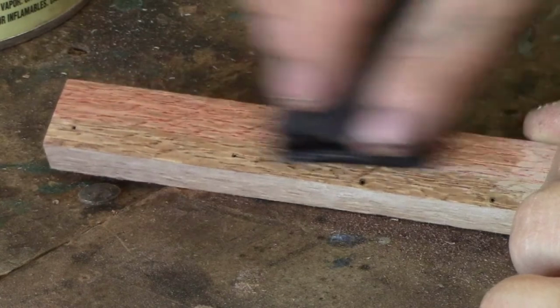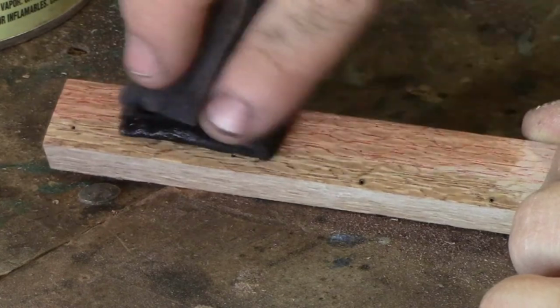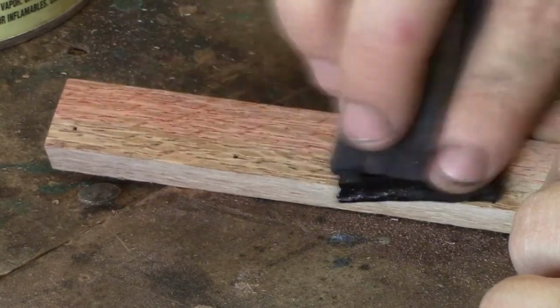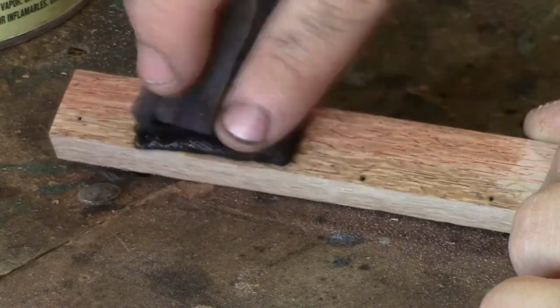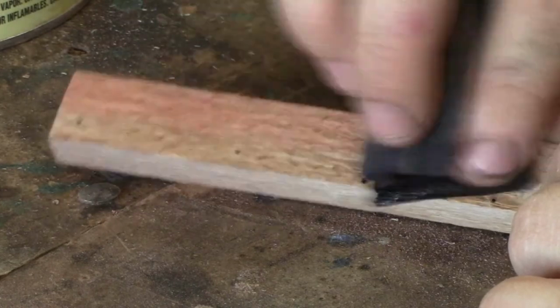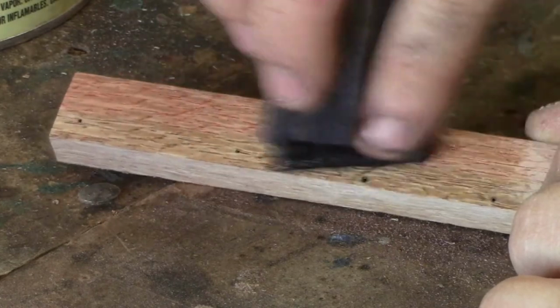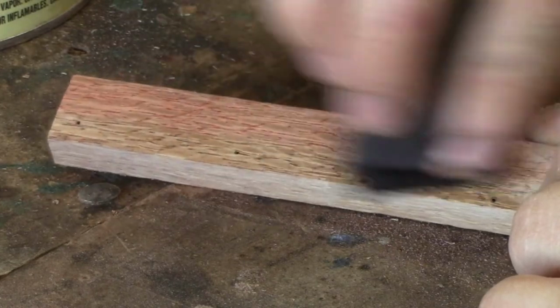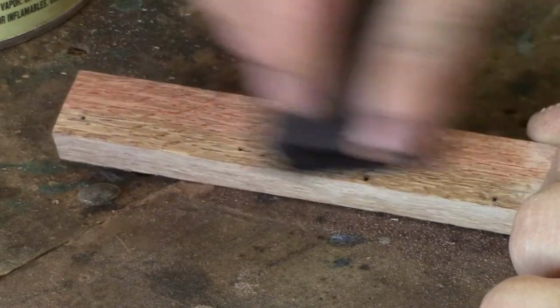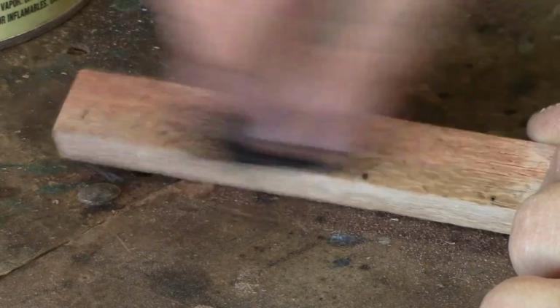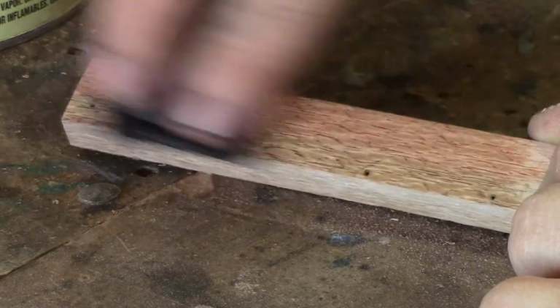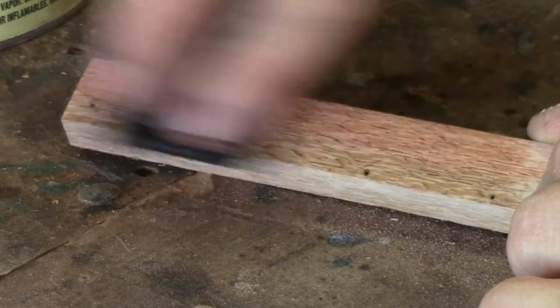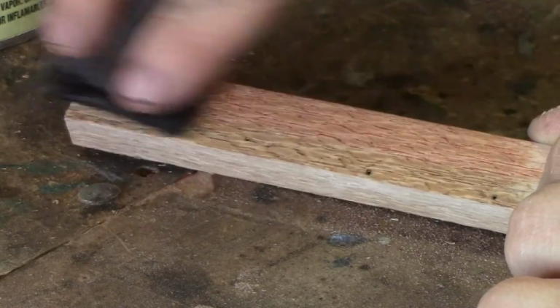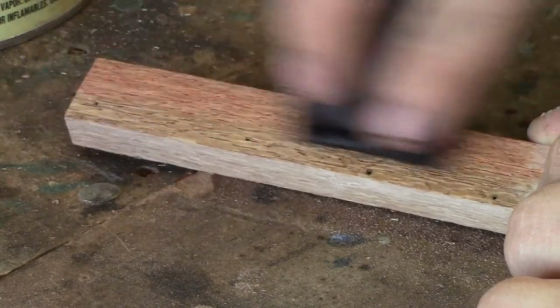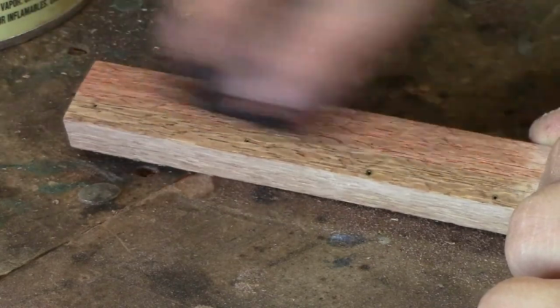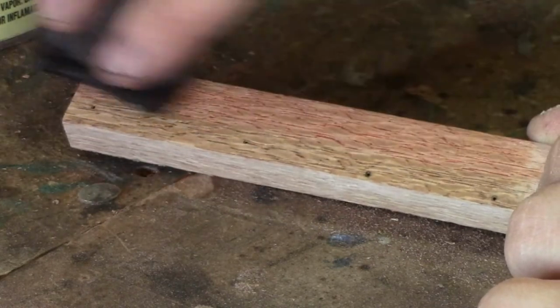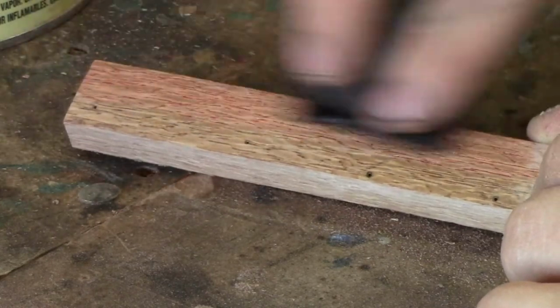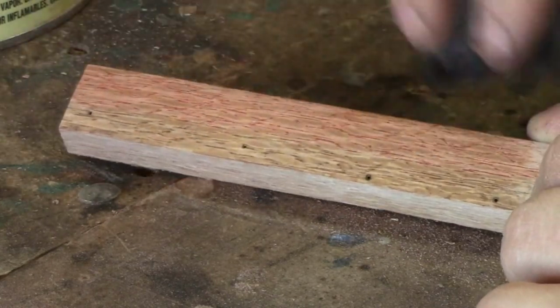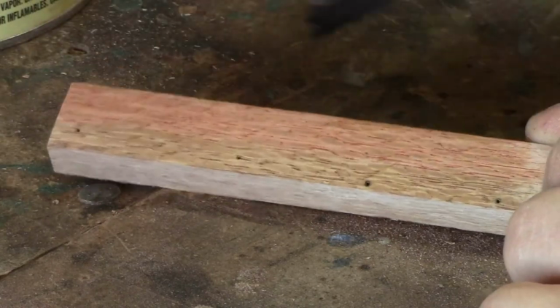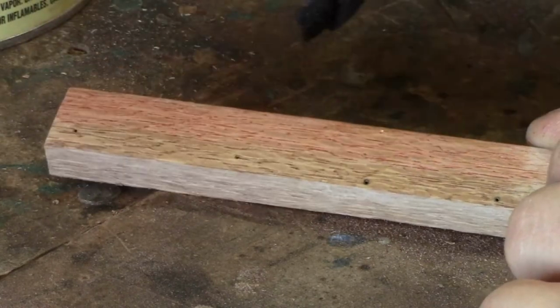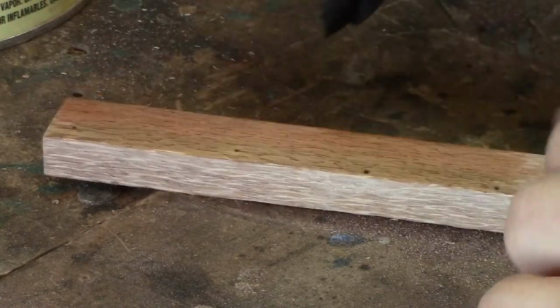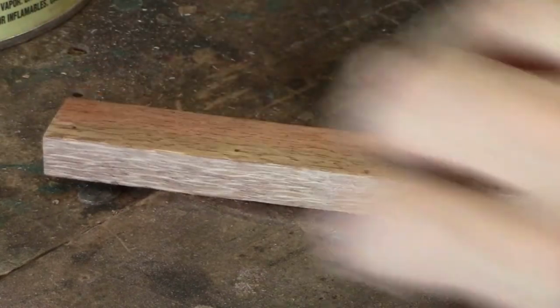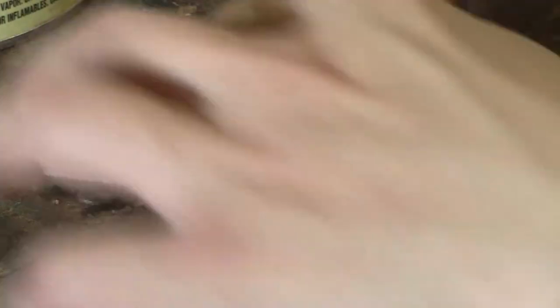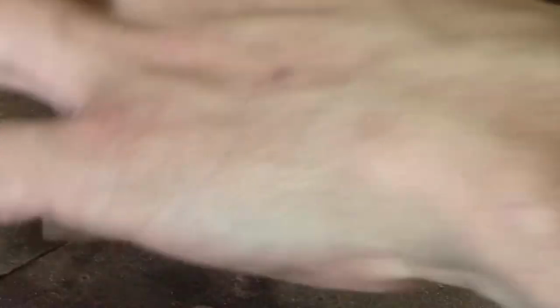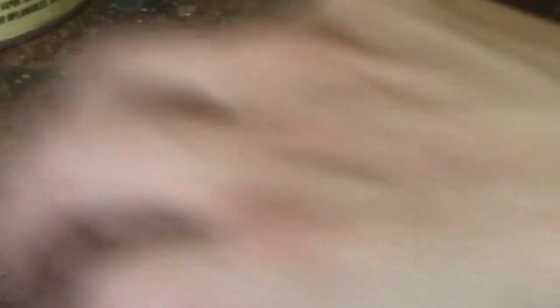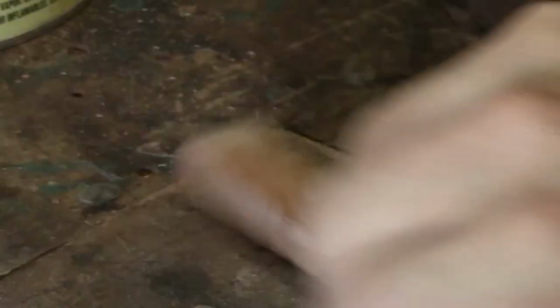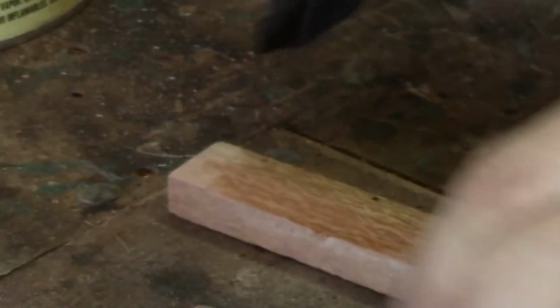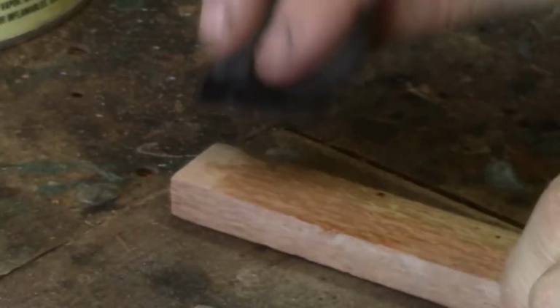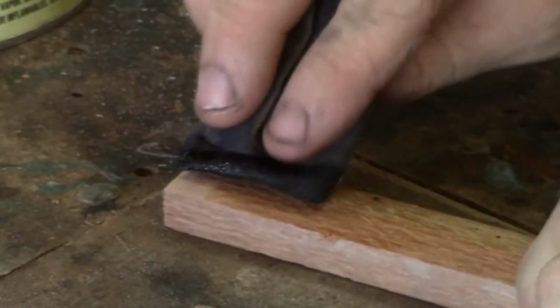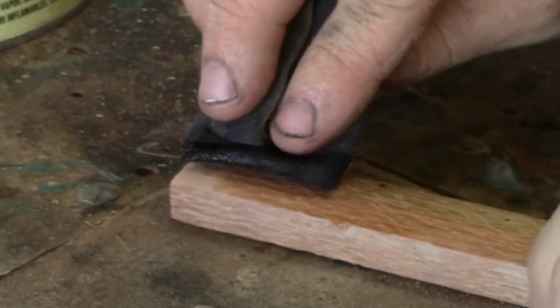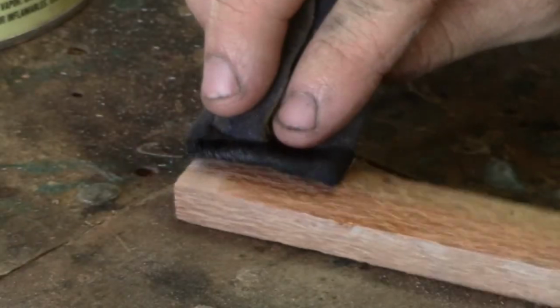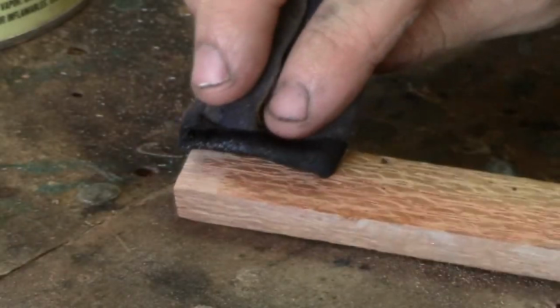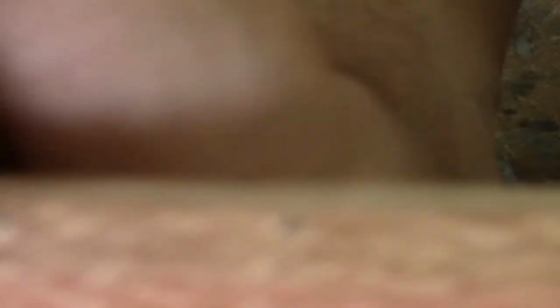But you flip it over and you get this really cool pattern. That is really bizarre.